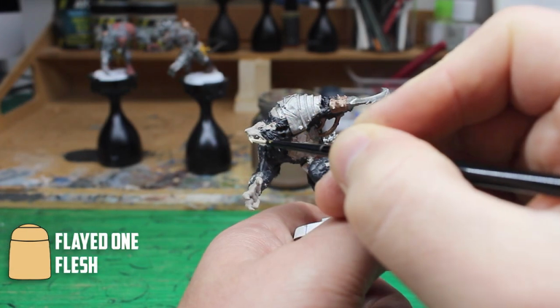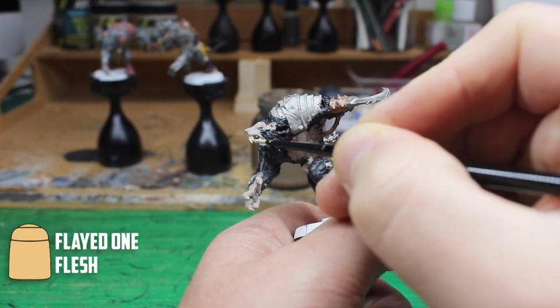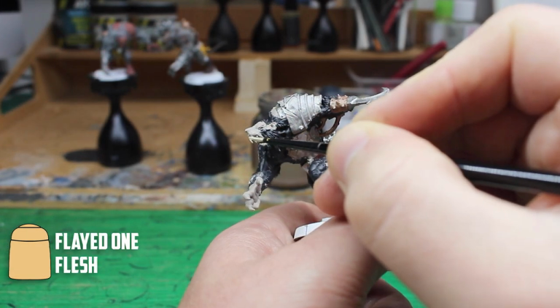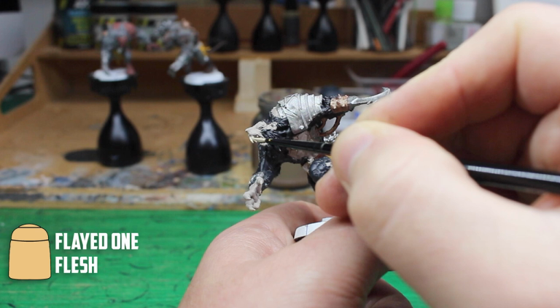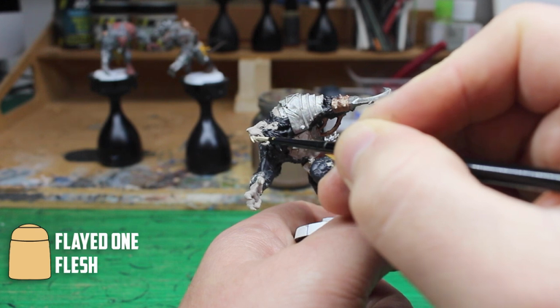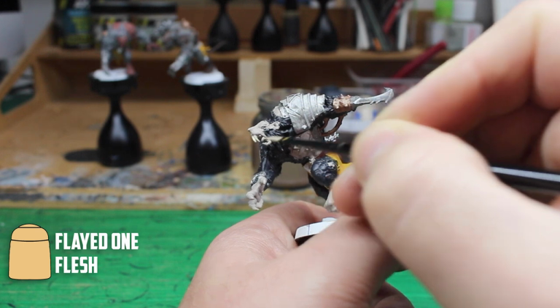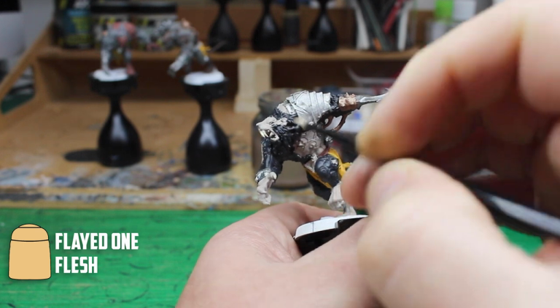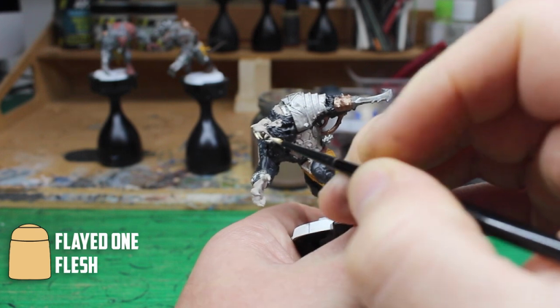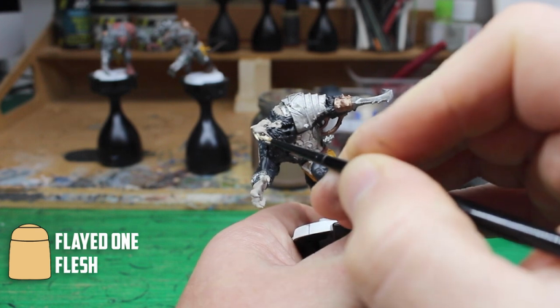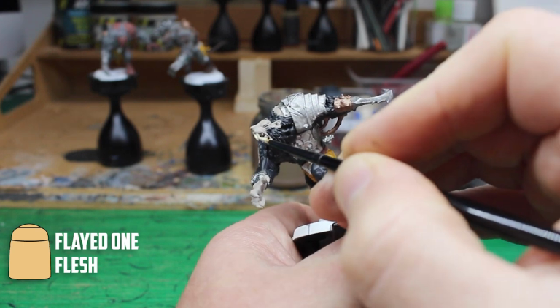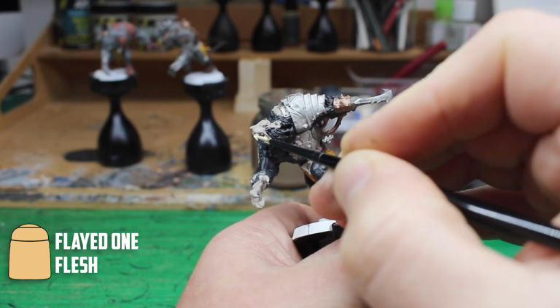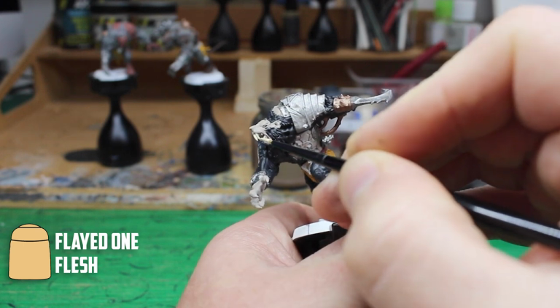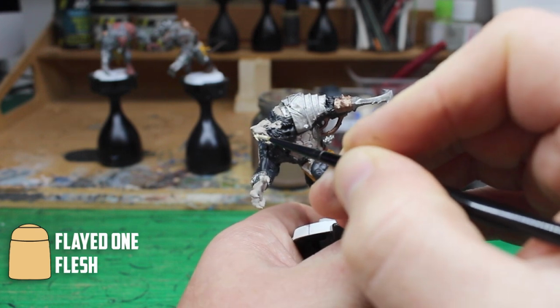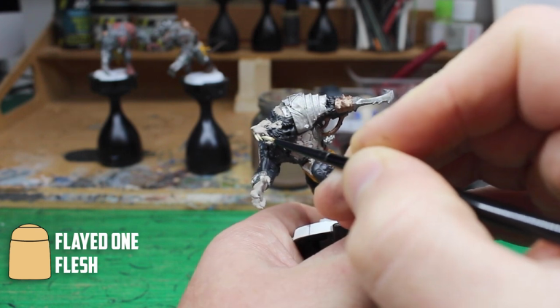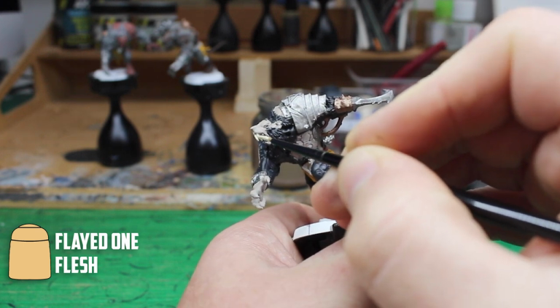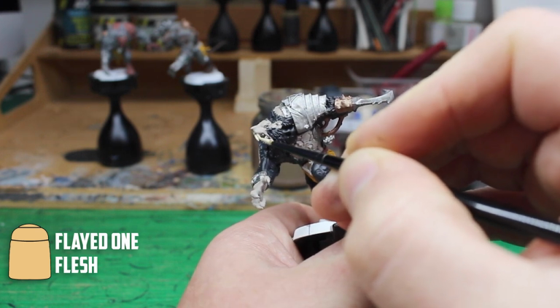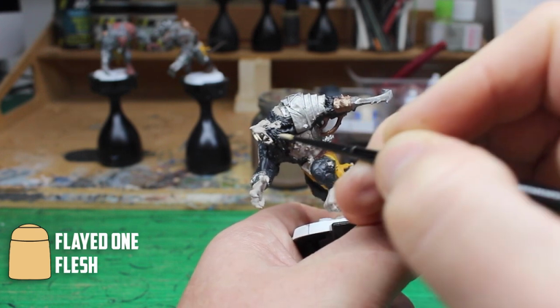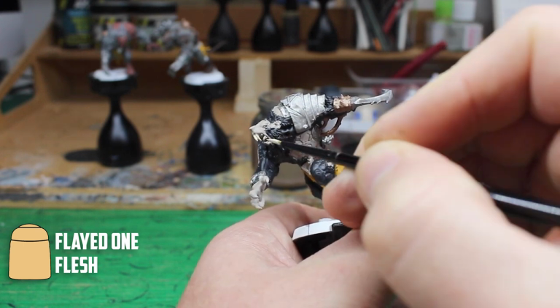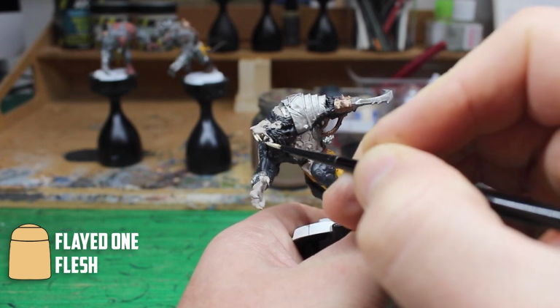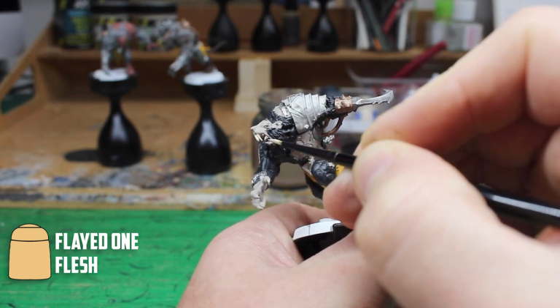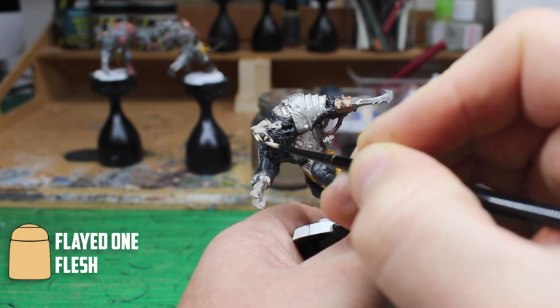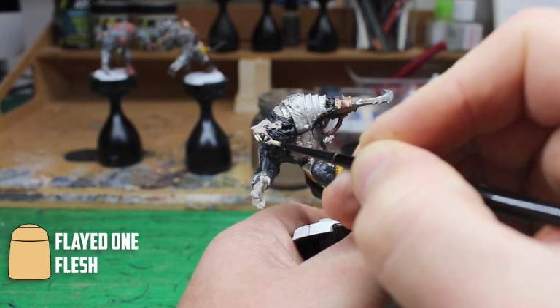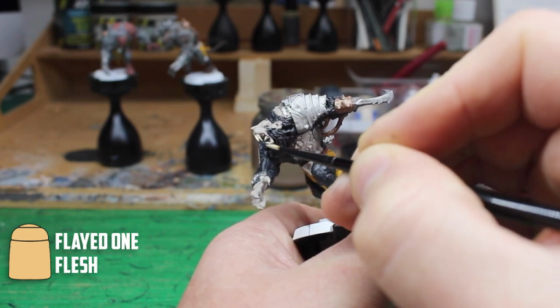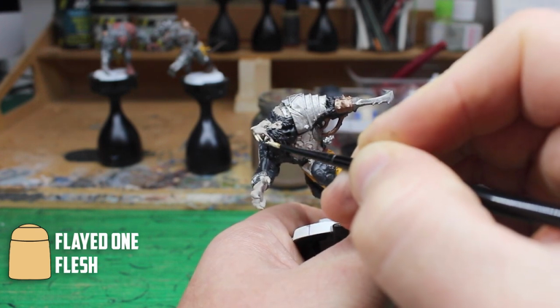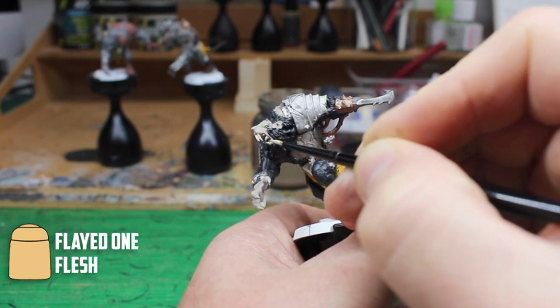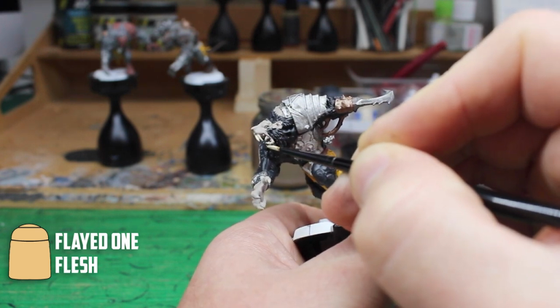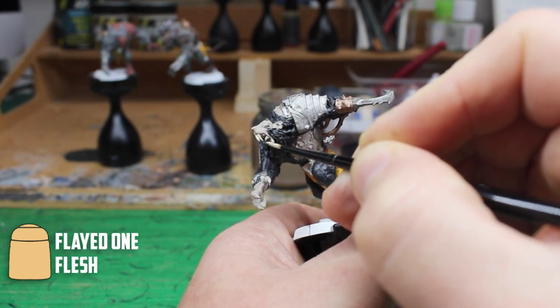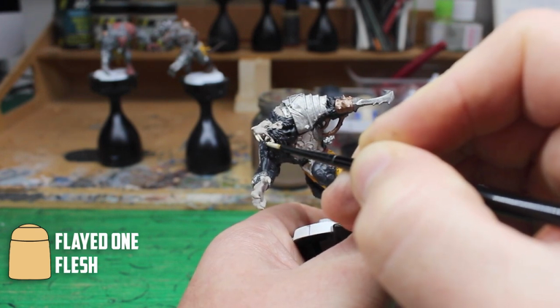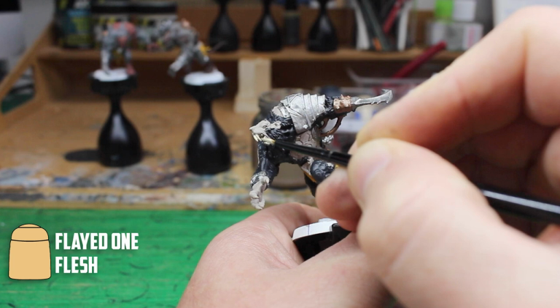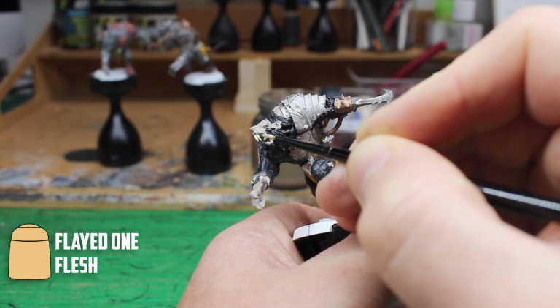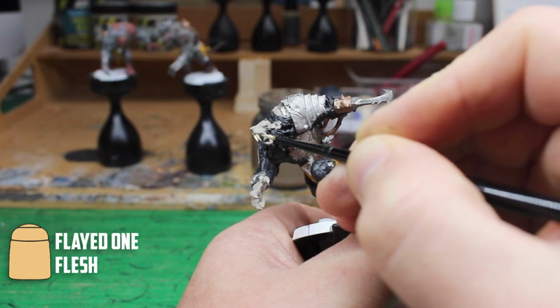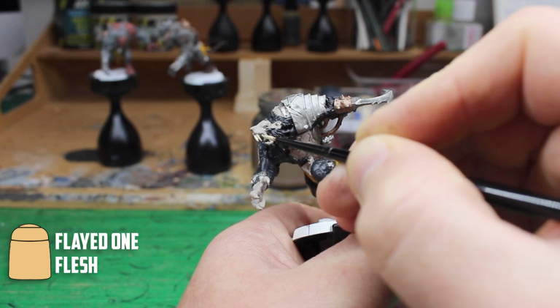For their large teeth and big nails I used Fledon Flesh to colour them in. I also used it on the ropes on one of the guys that has it on his face.